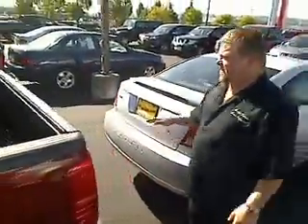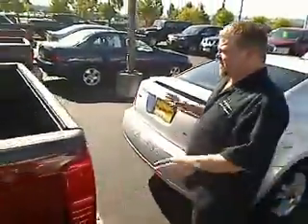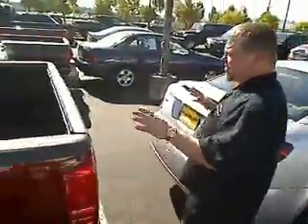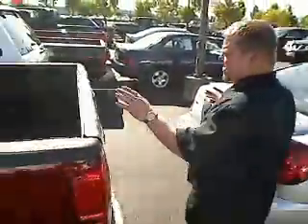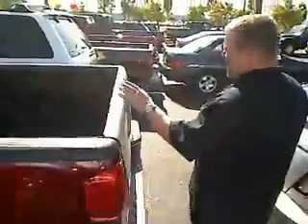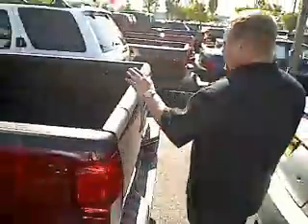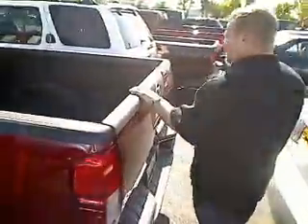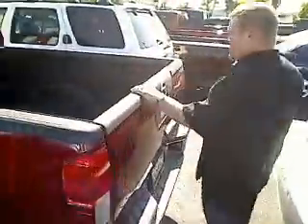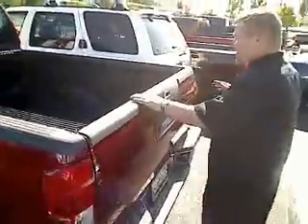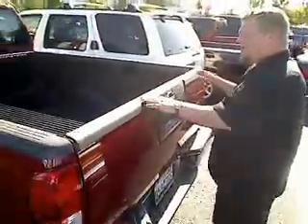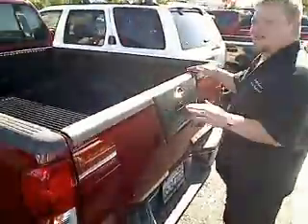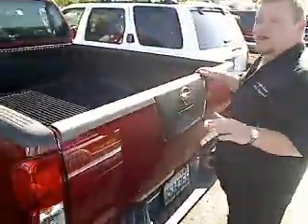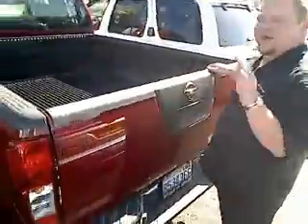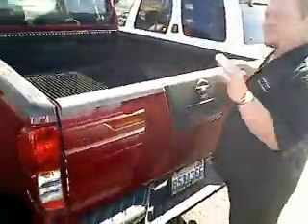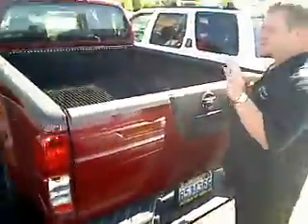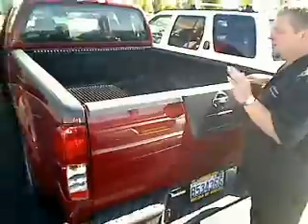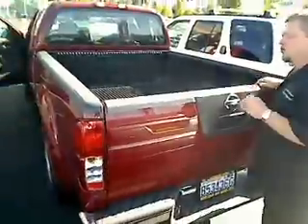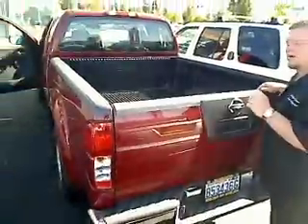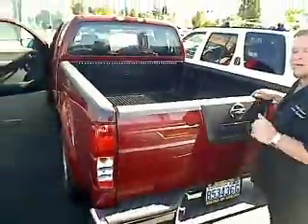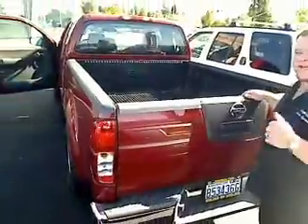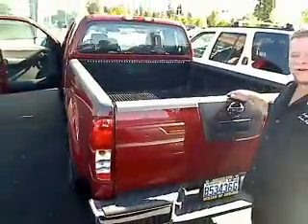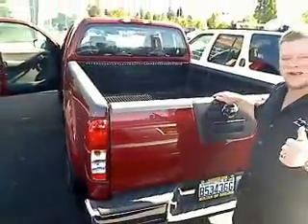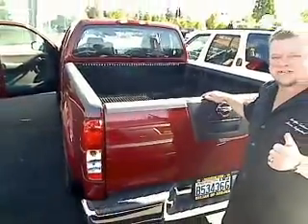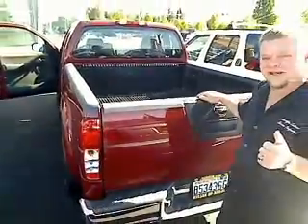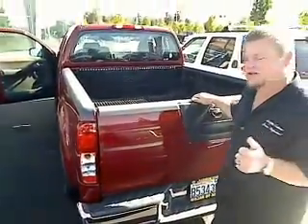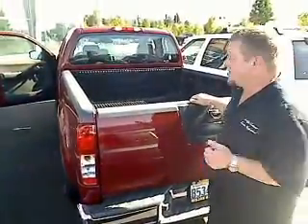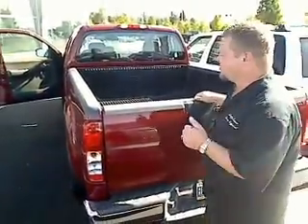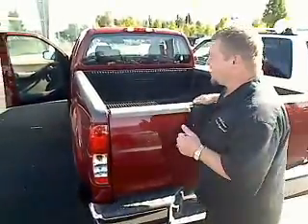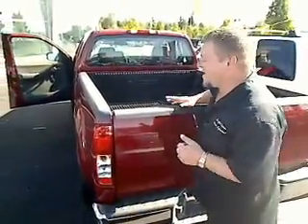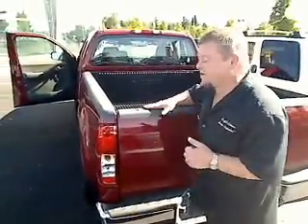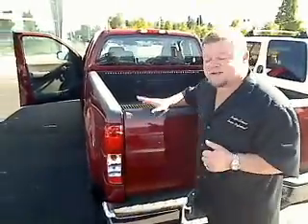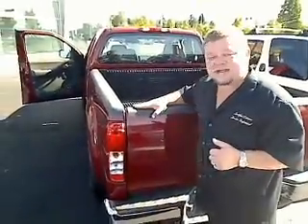This vehicle — Nissans, I have one myself — and I'll tell you what, they're absolutely durable. They get great gas mileage. Most of all, they last a long time.